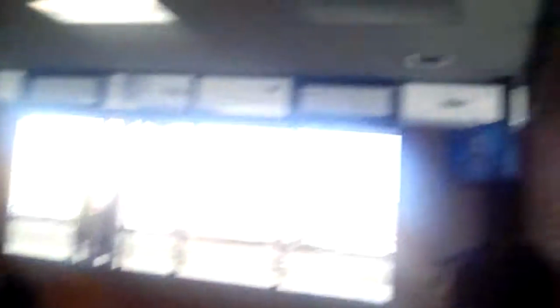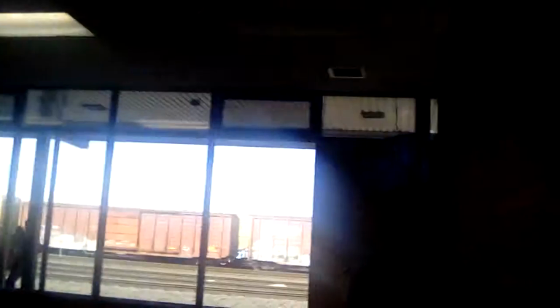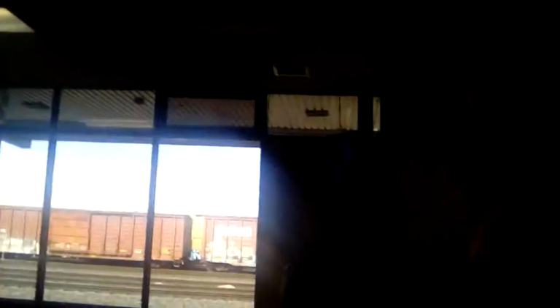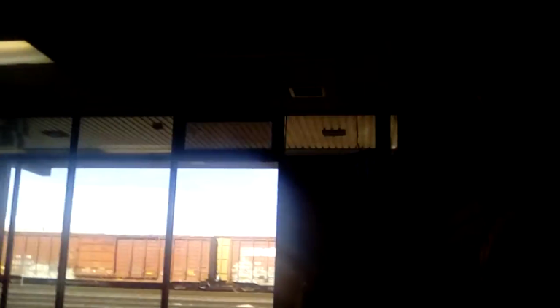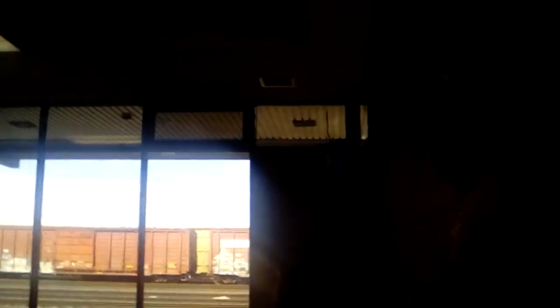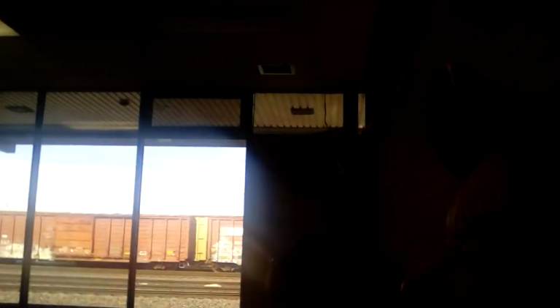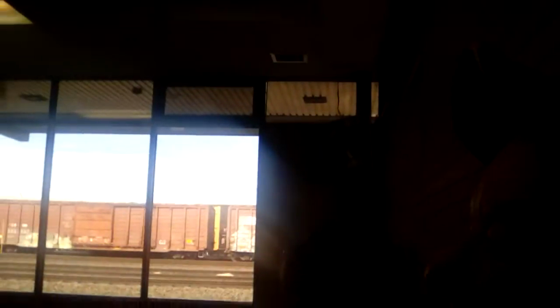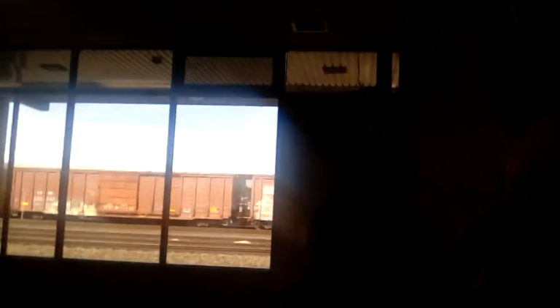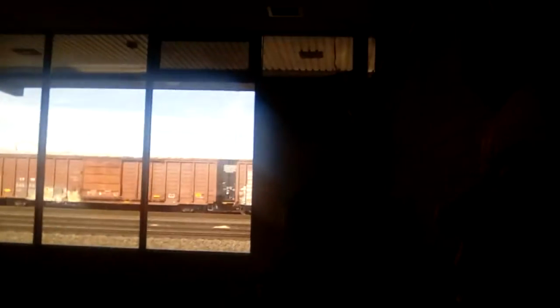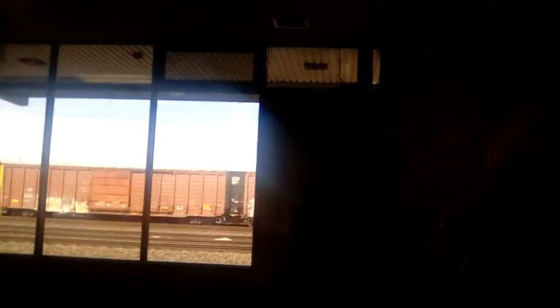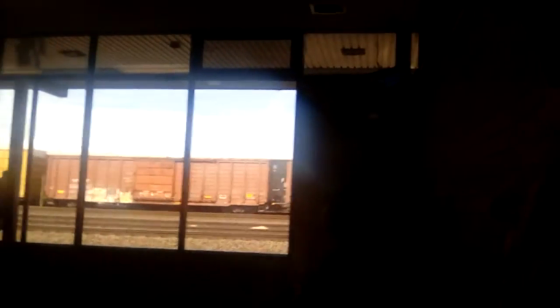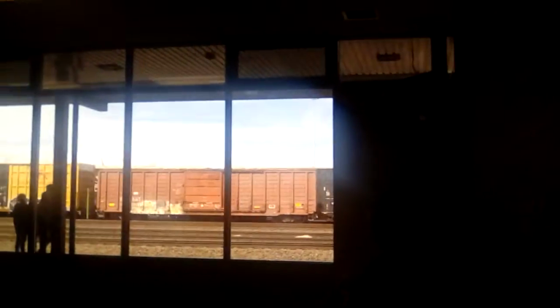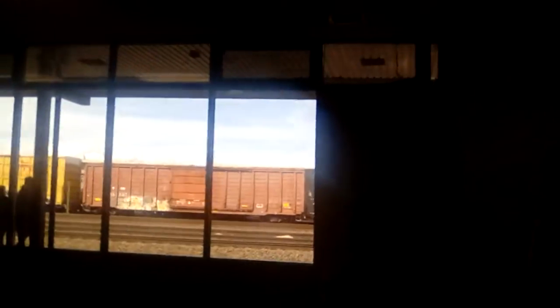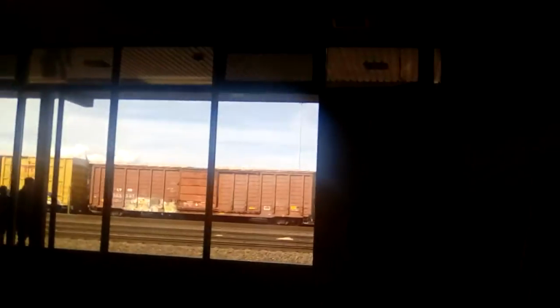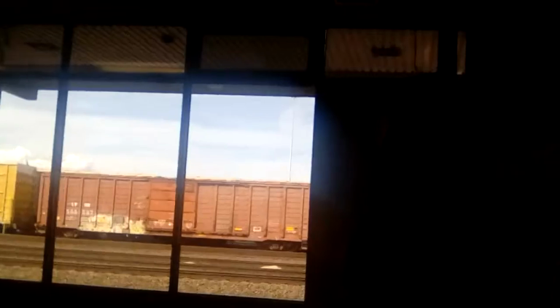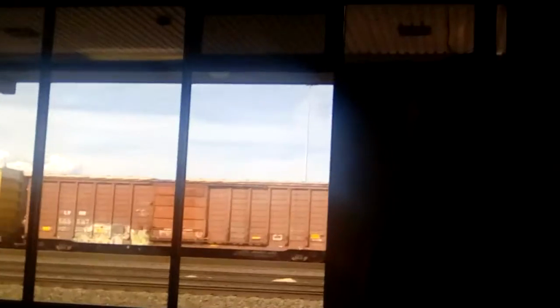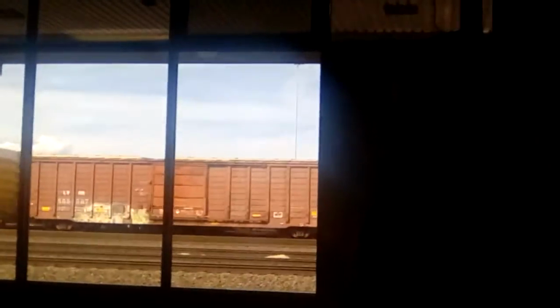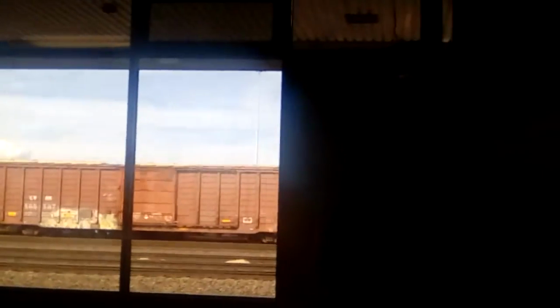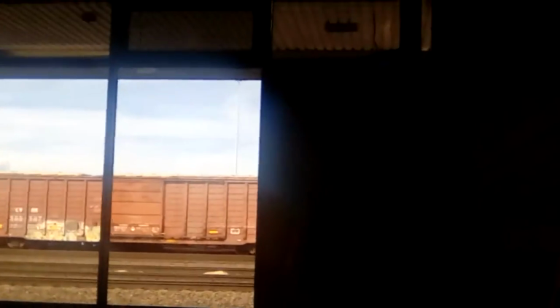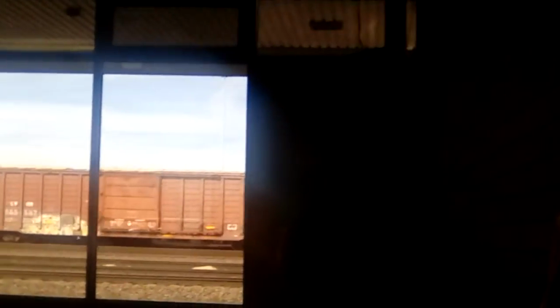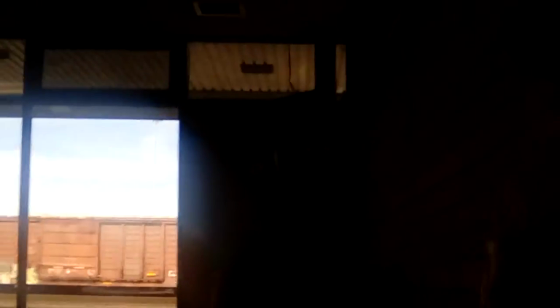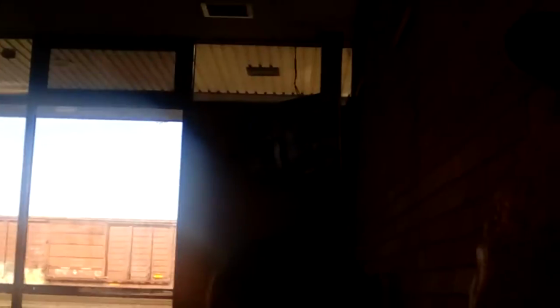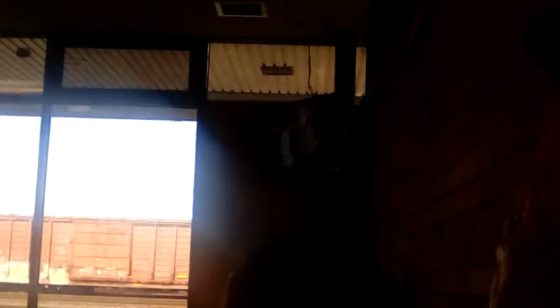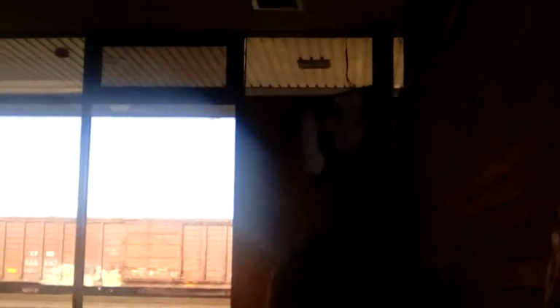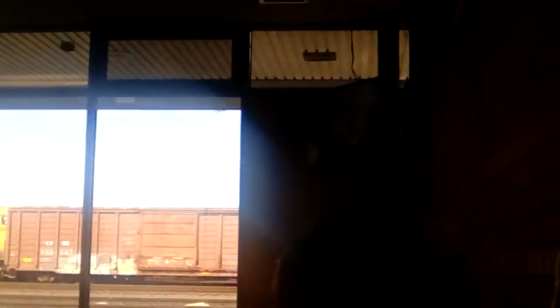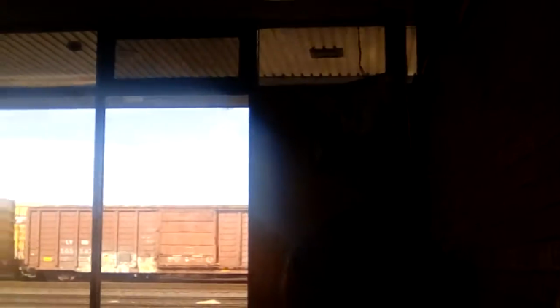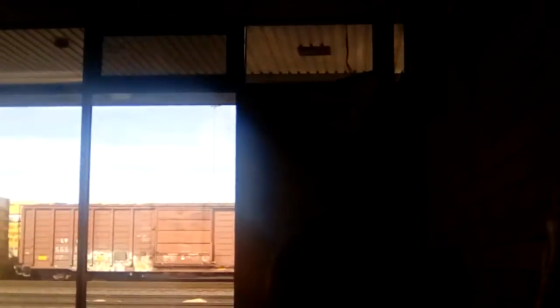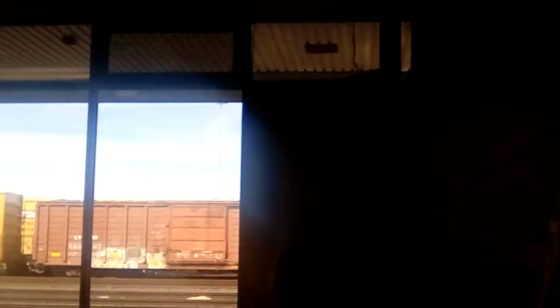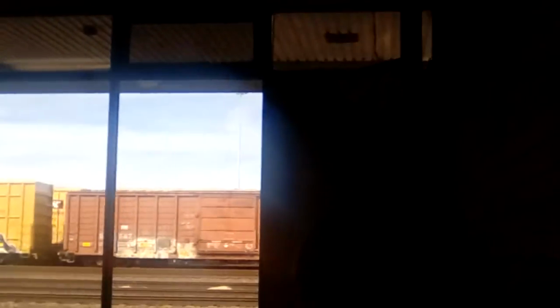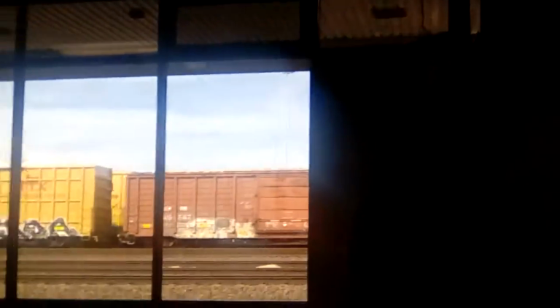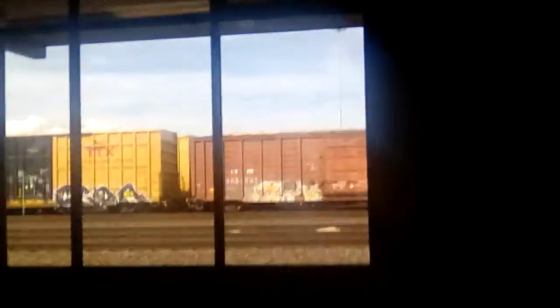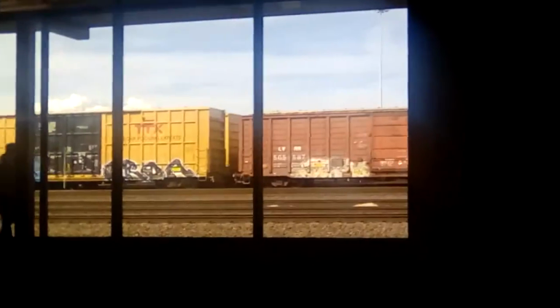Can you believe that? They've got a TV in here. That's the Food Network though.